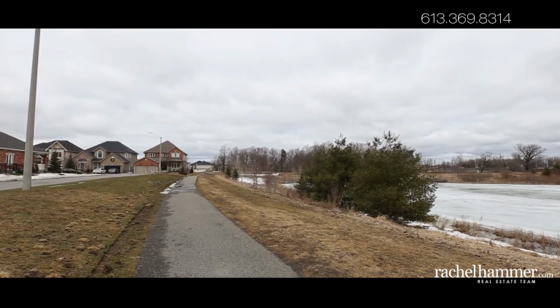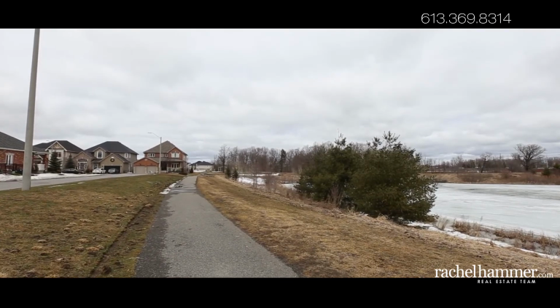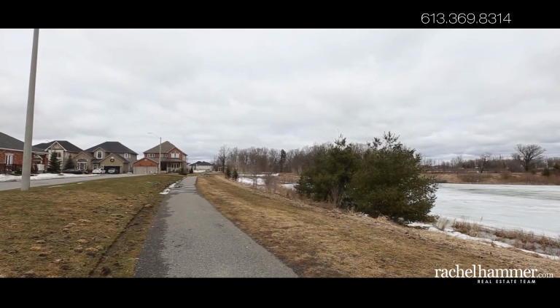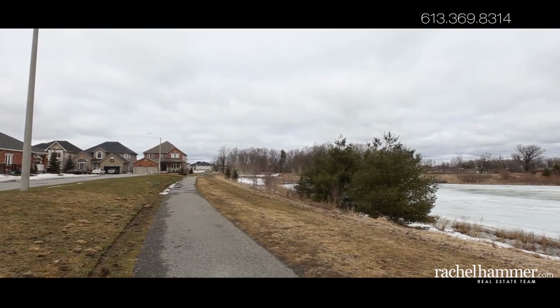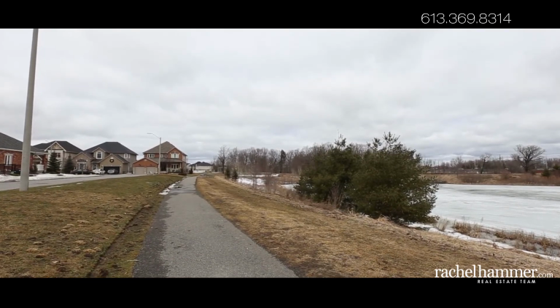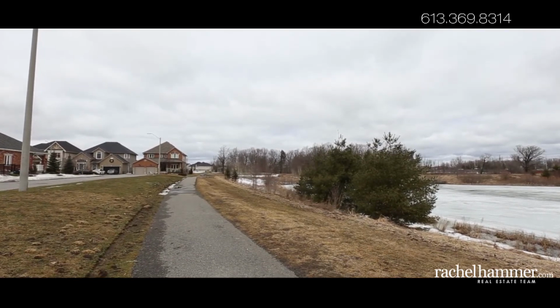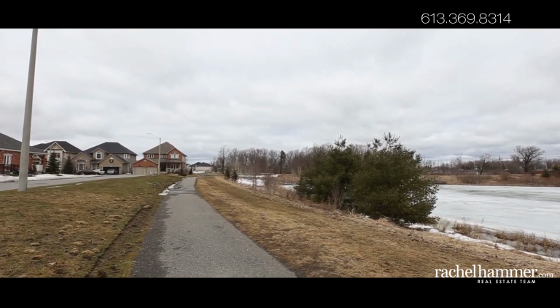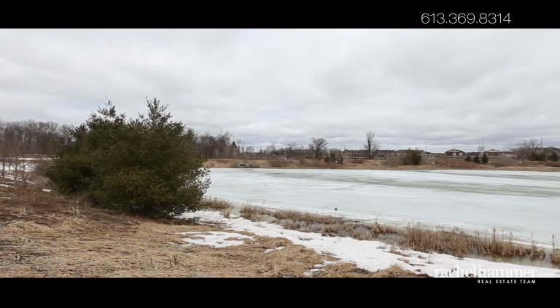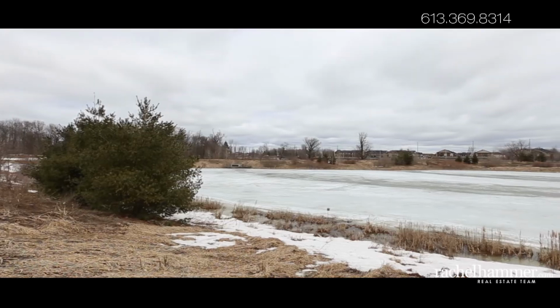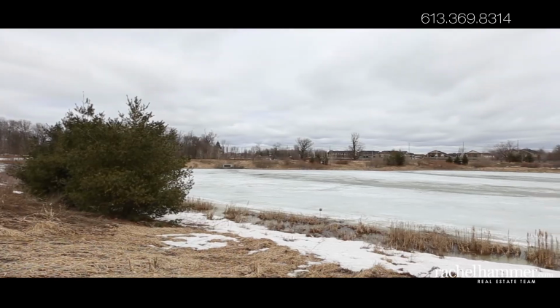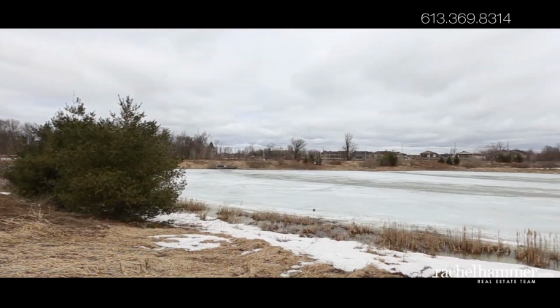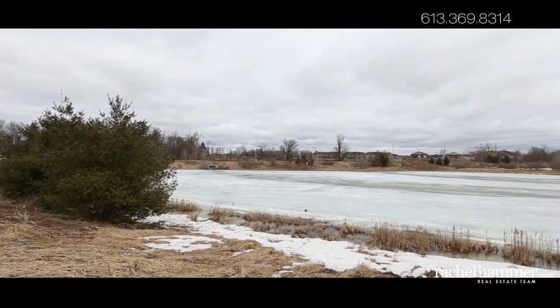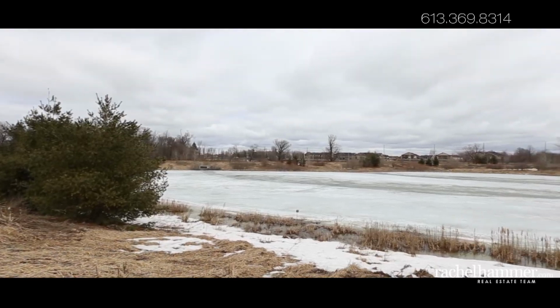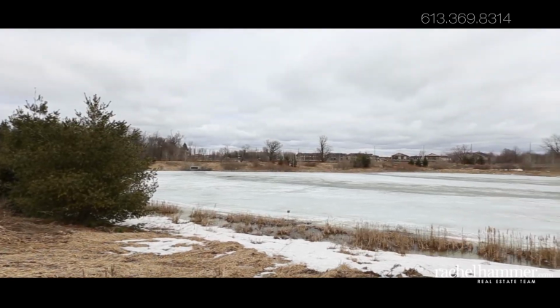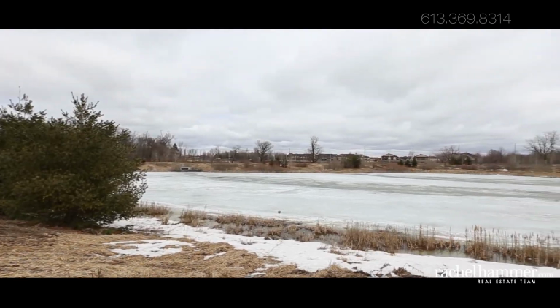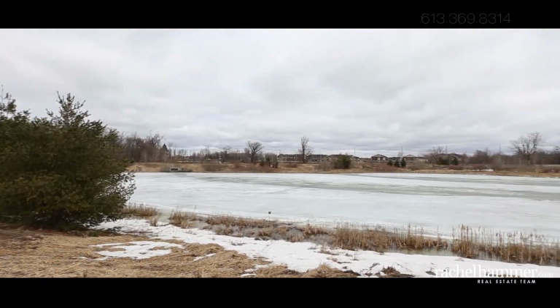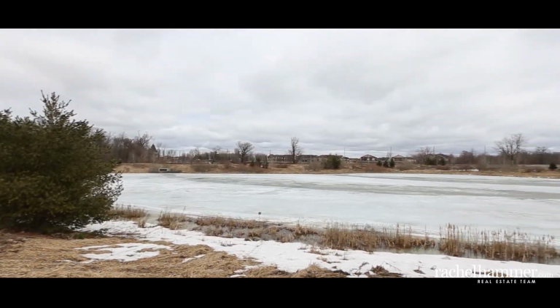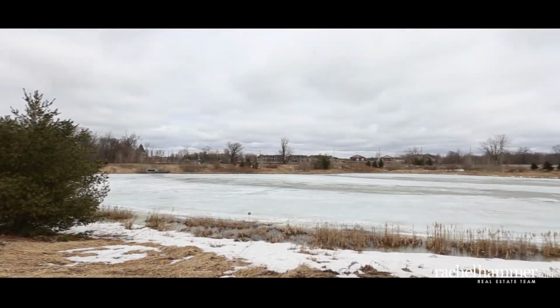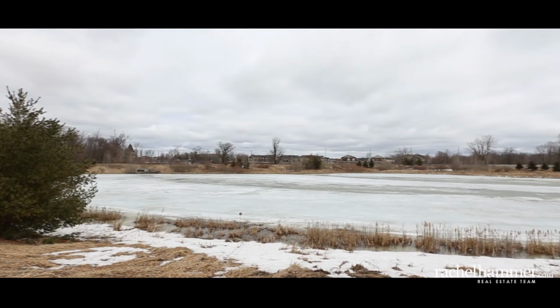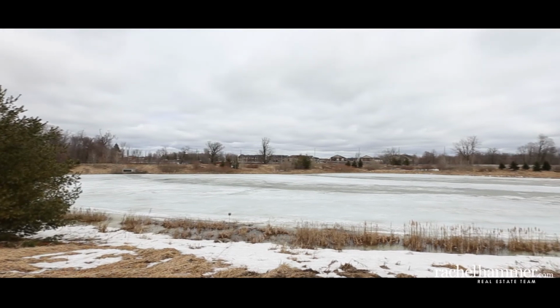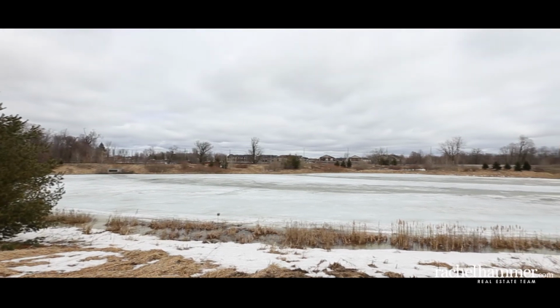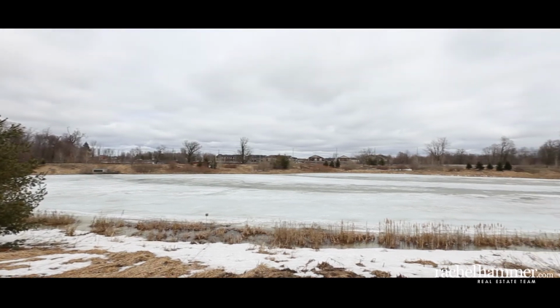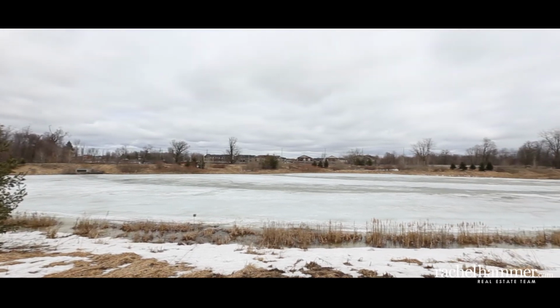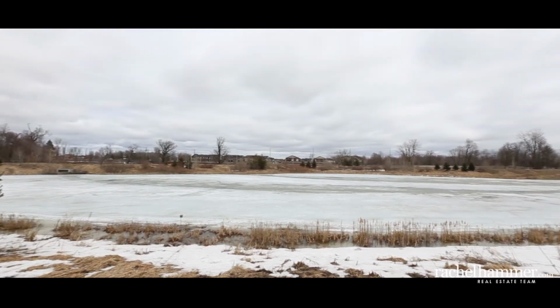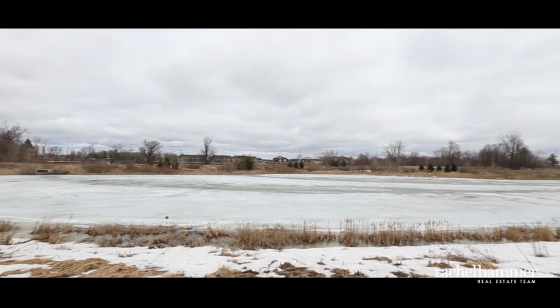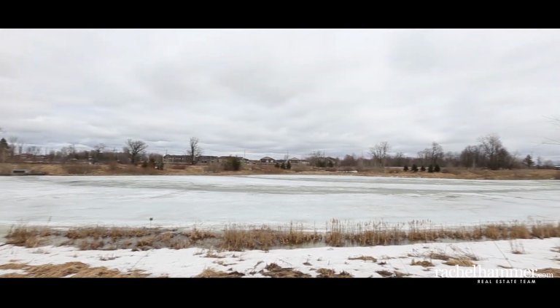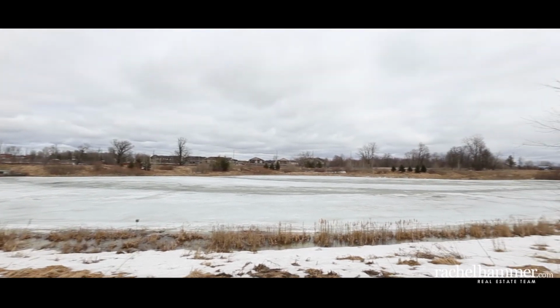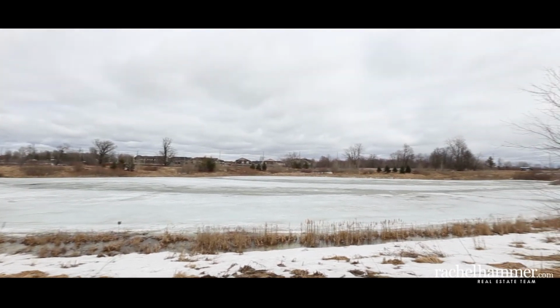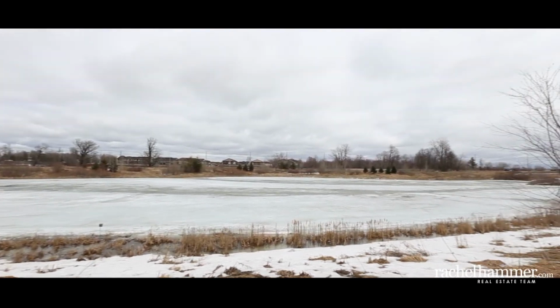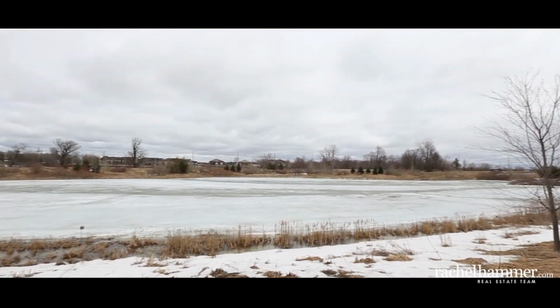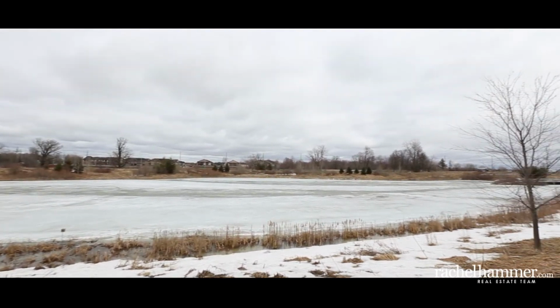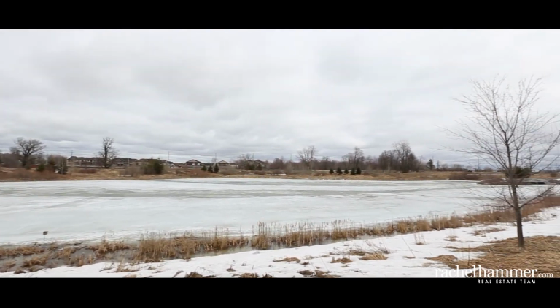Close to schools, parks and shopping, and only 20 minutes from downtown. Look no further than this move-in ready home.